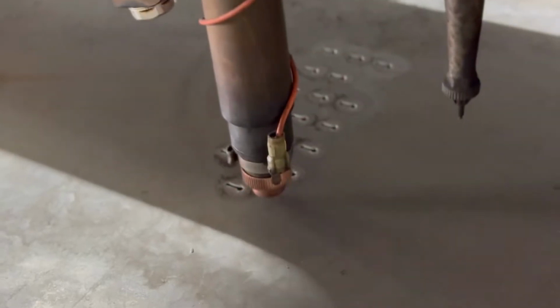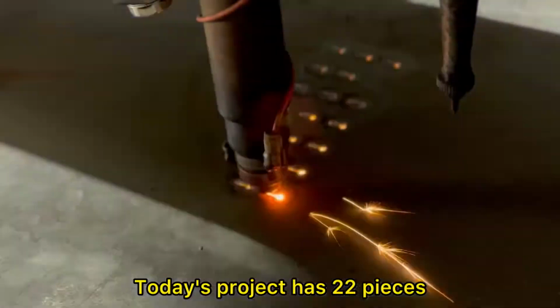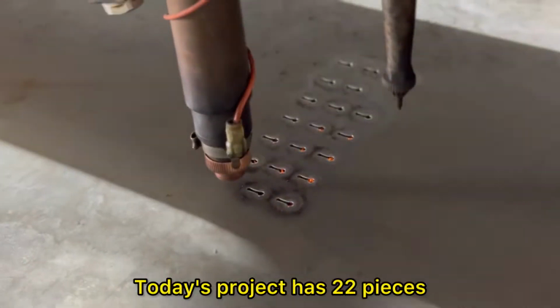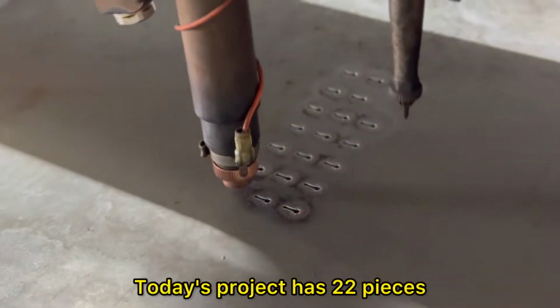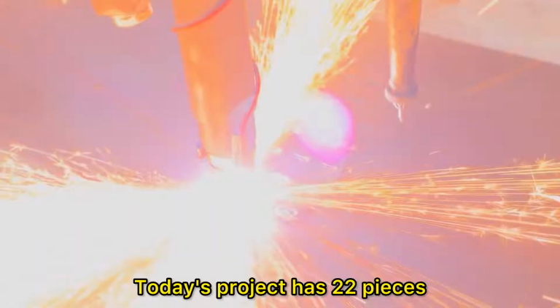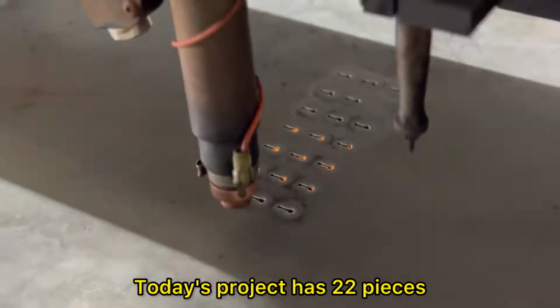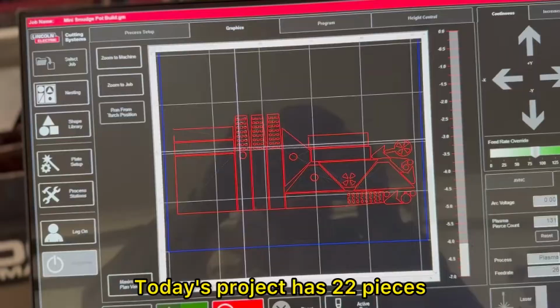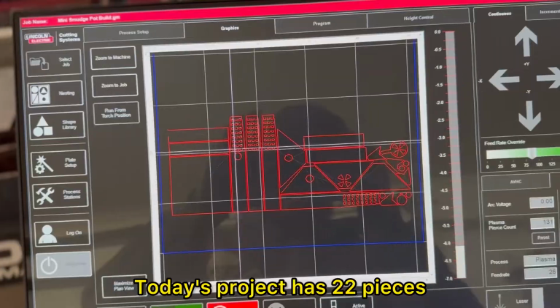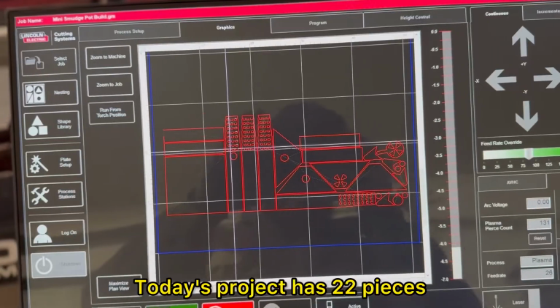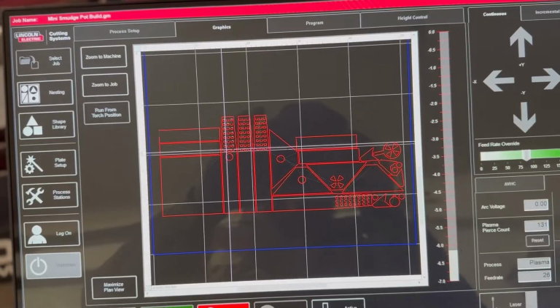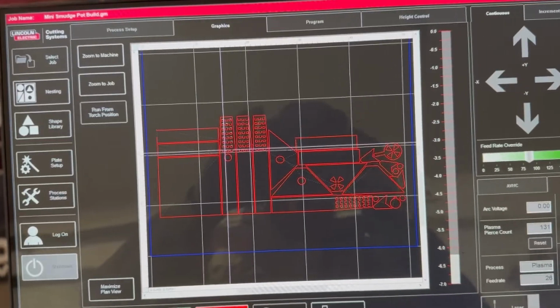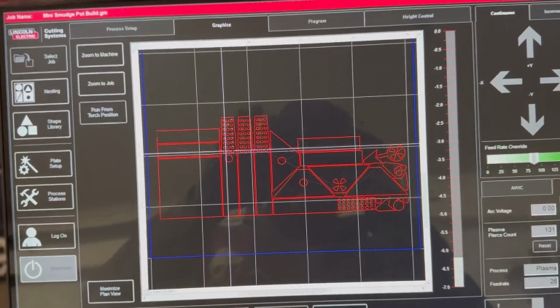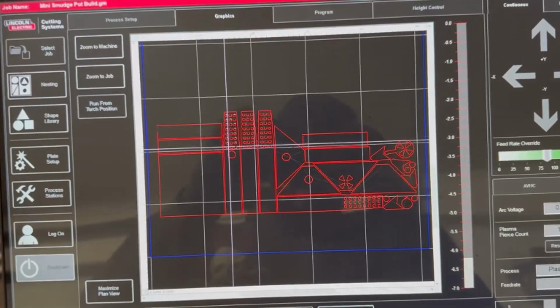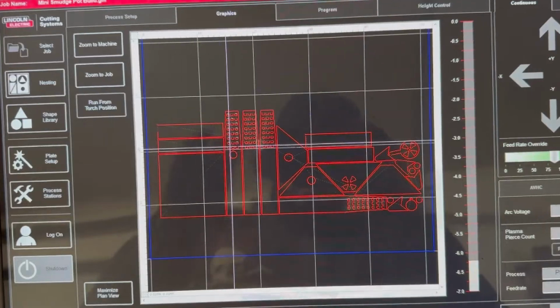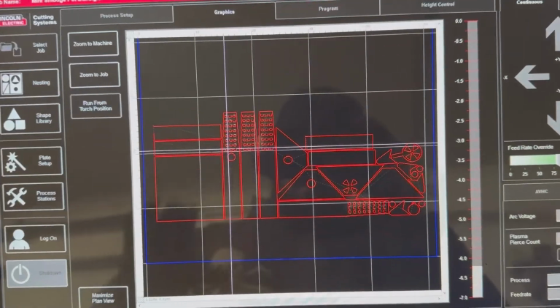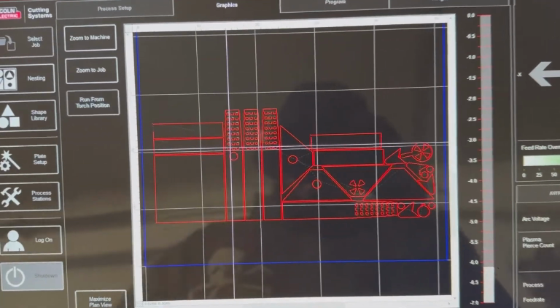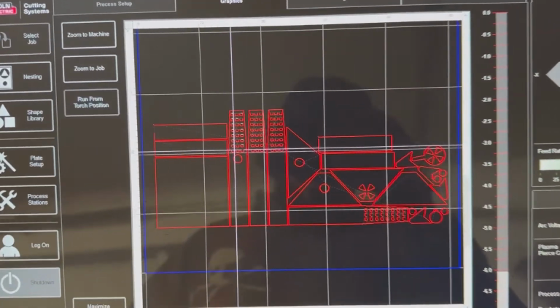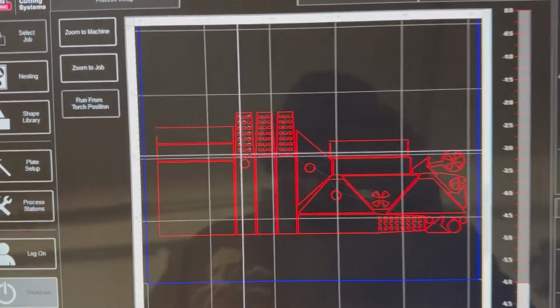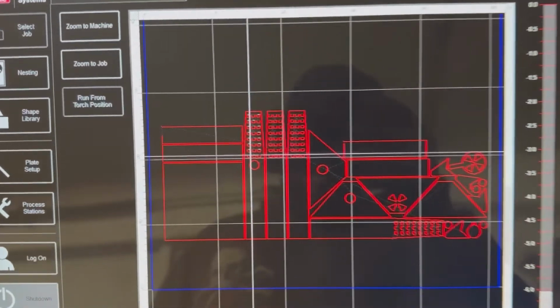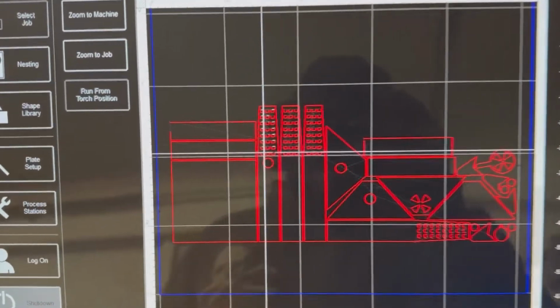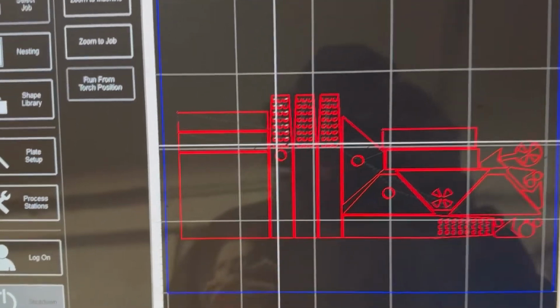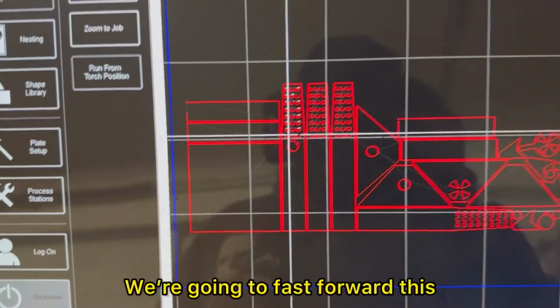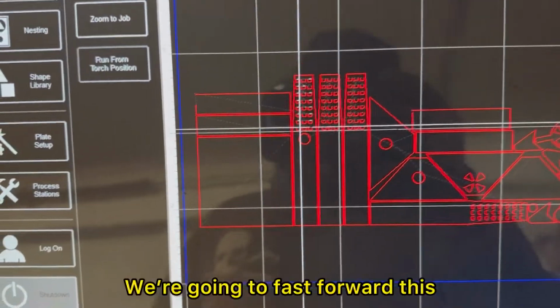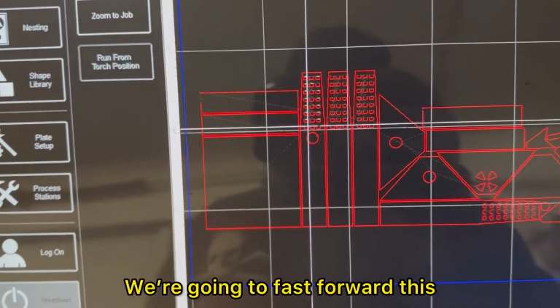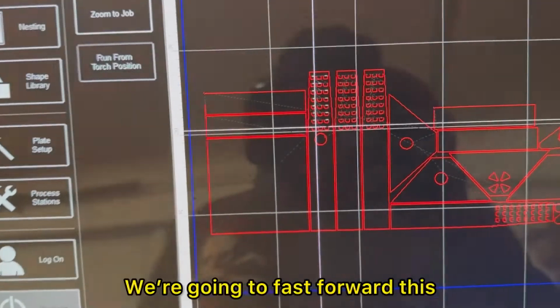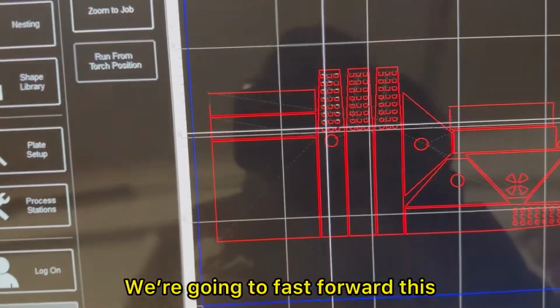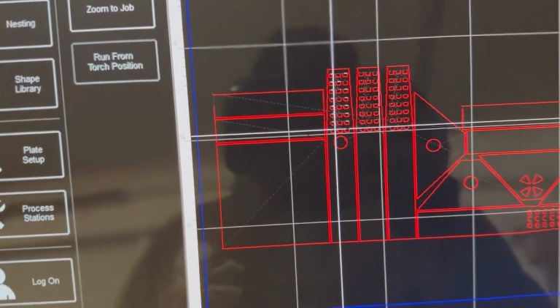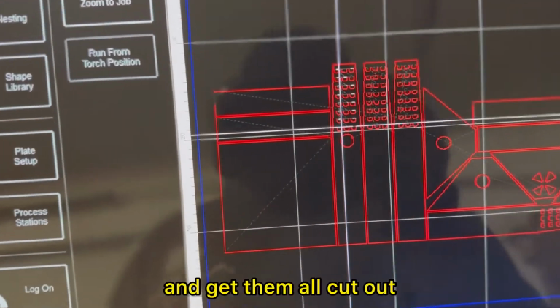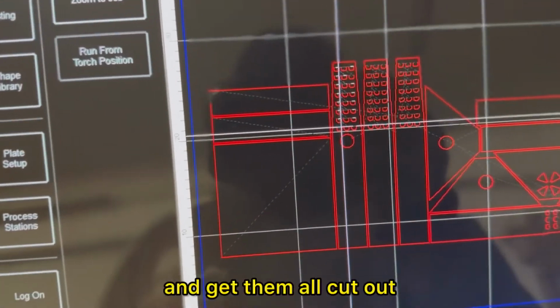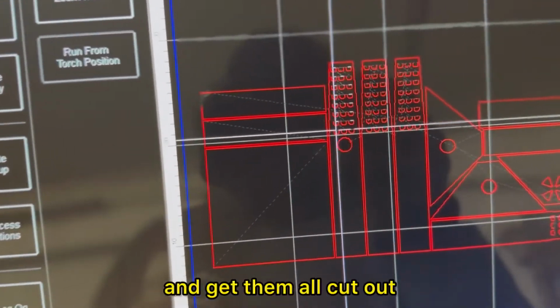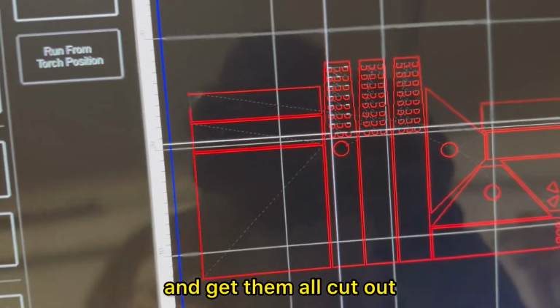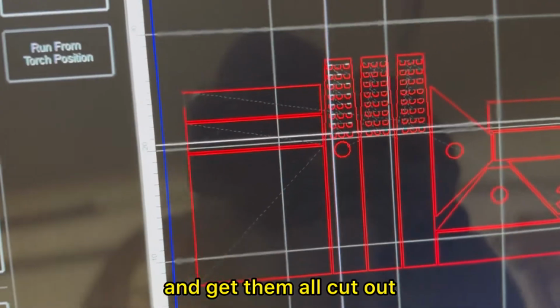Today's project has 22 pieces. I'm going to fast forward this and get them all cut out.